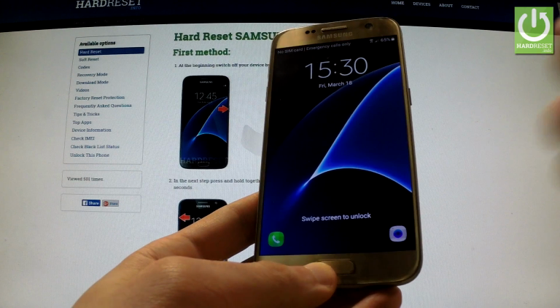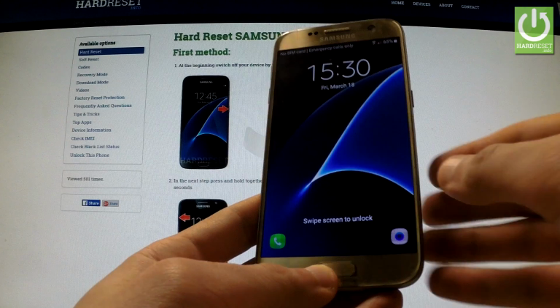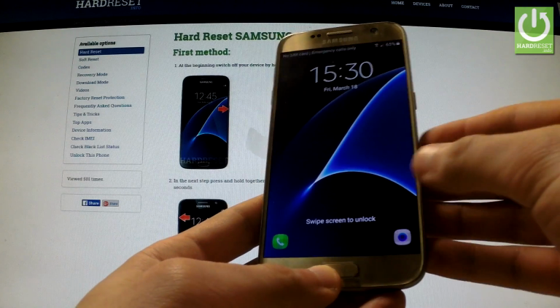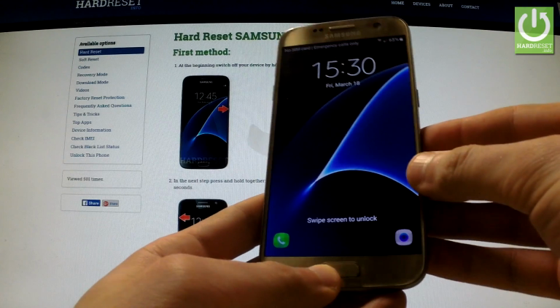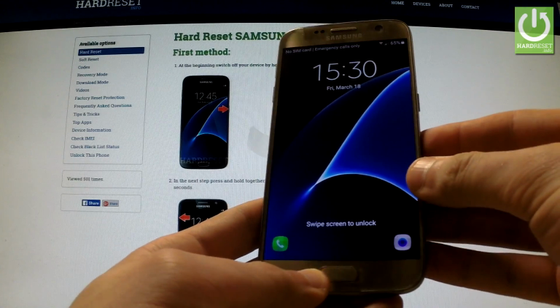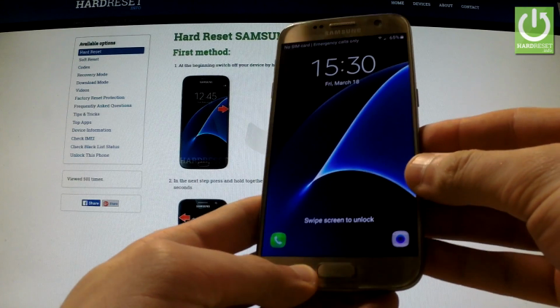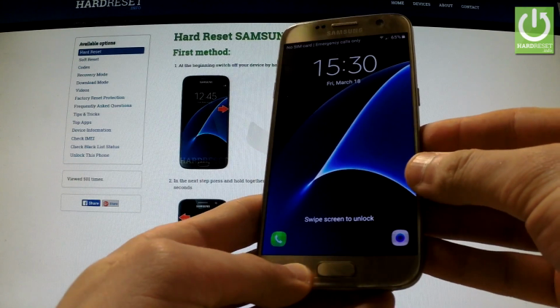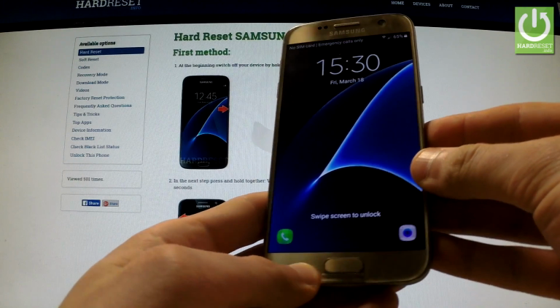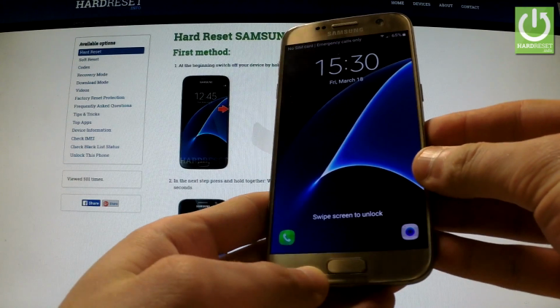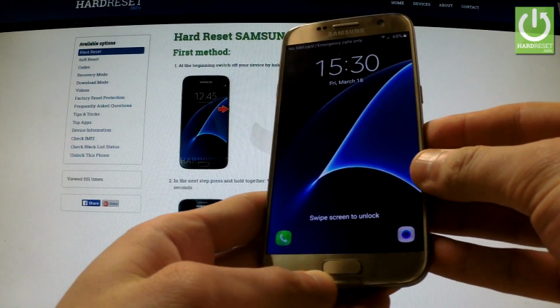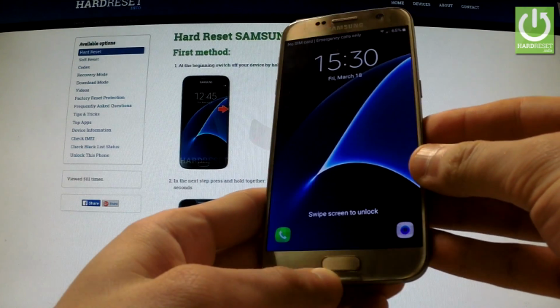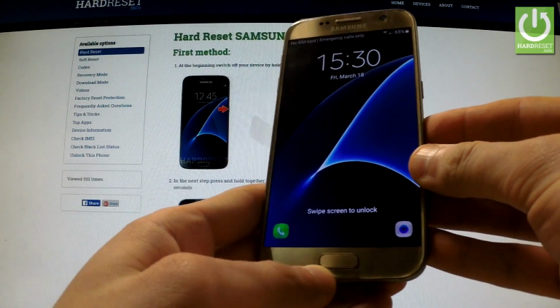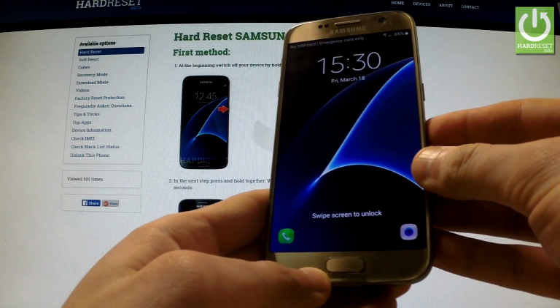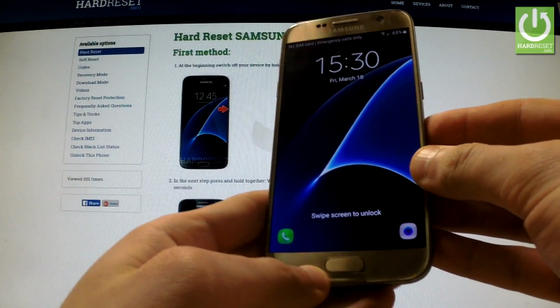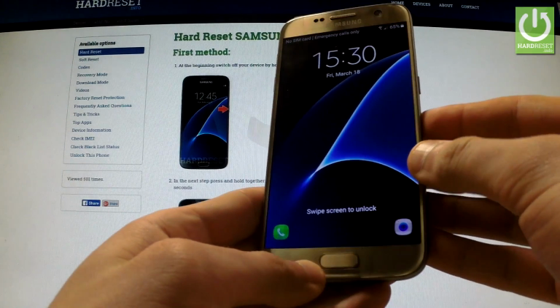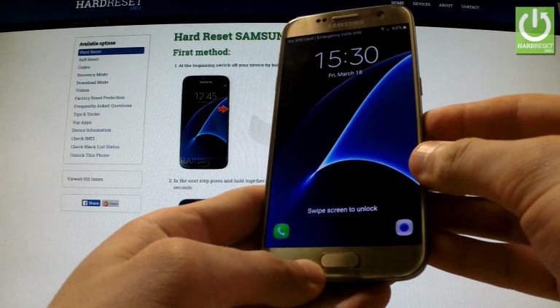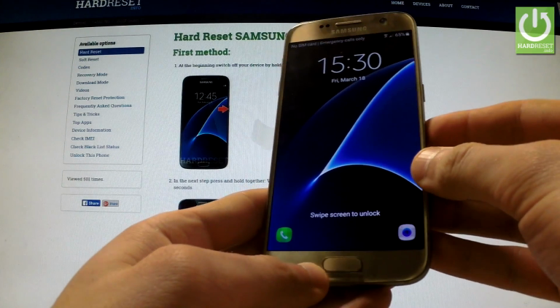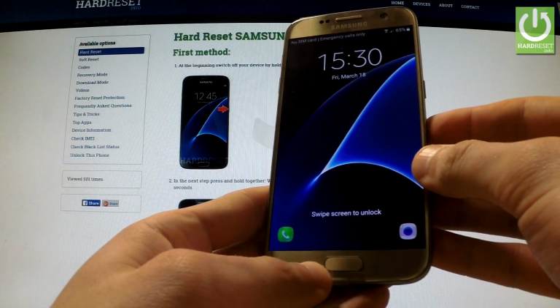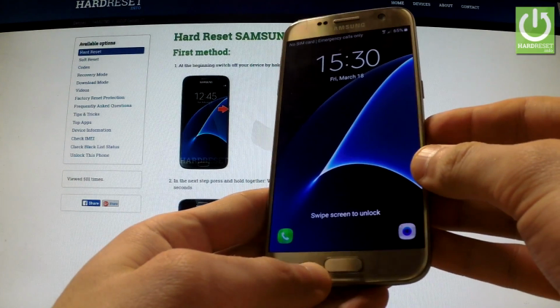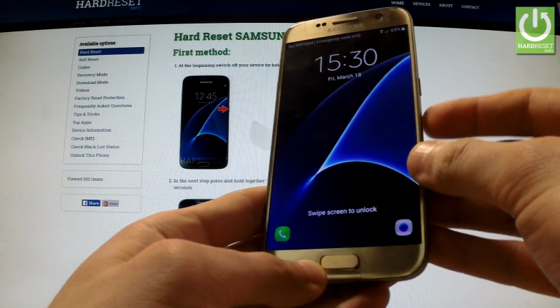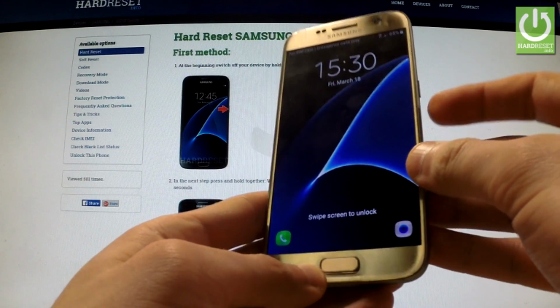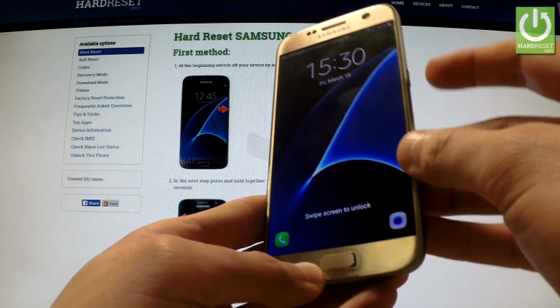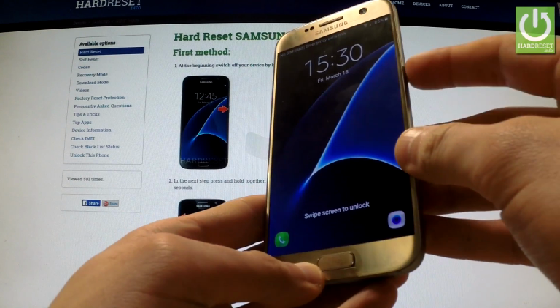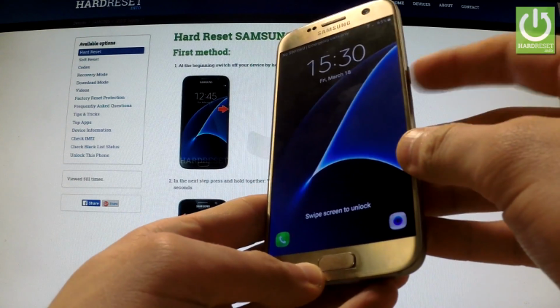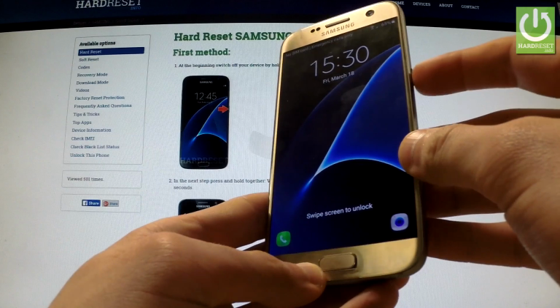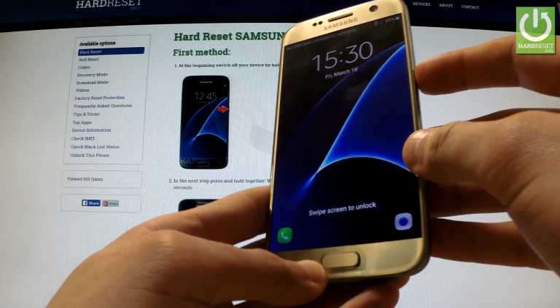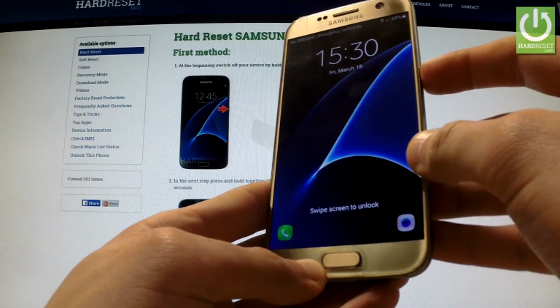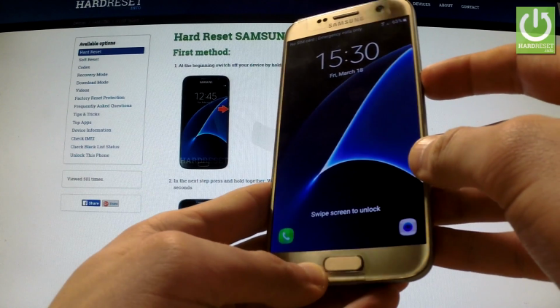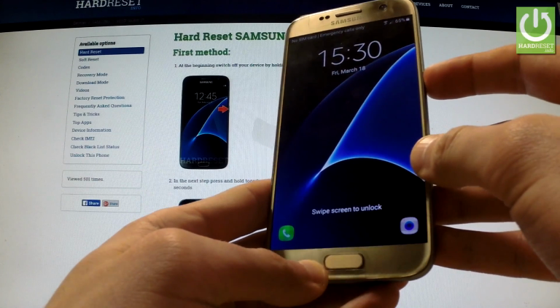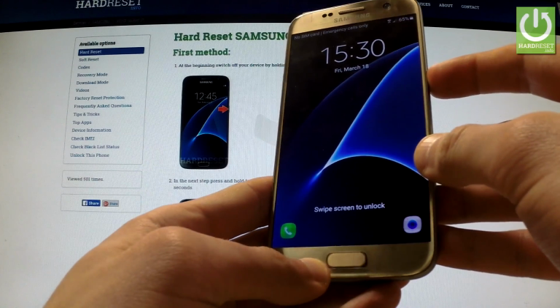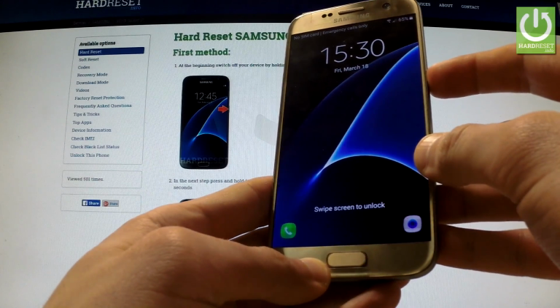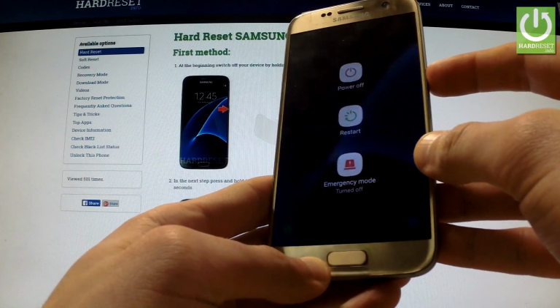I would like to show you how to enter safe mode in Samsung Galaxy S7. First of all, you have to hold down the power key for a few seconds.